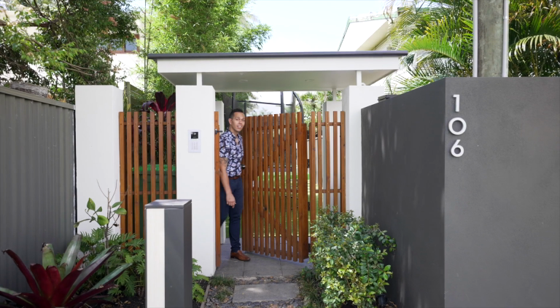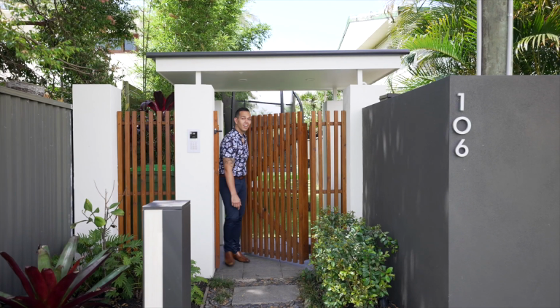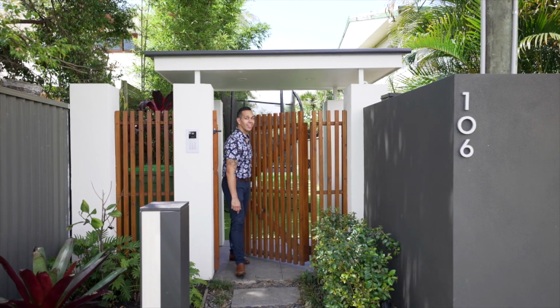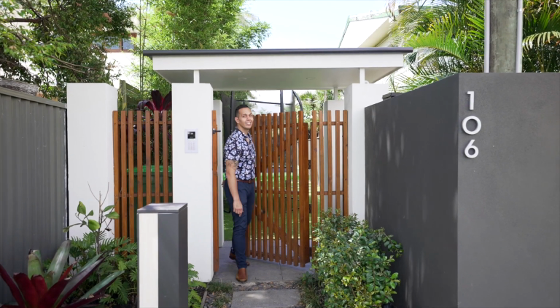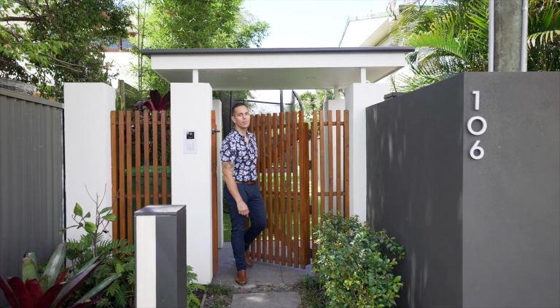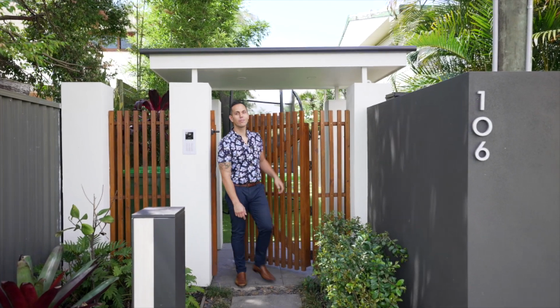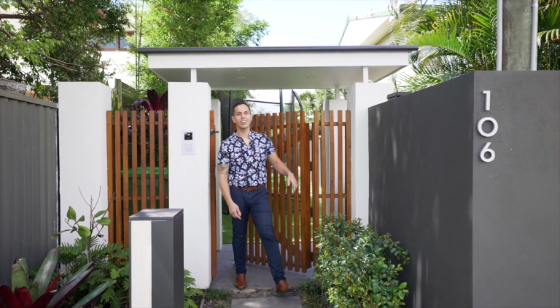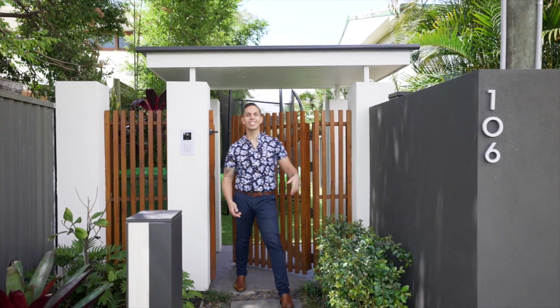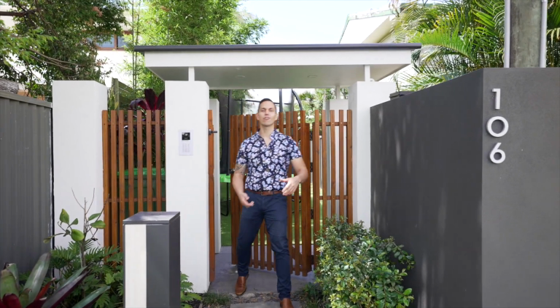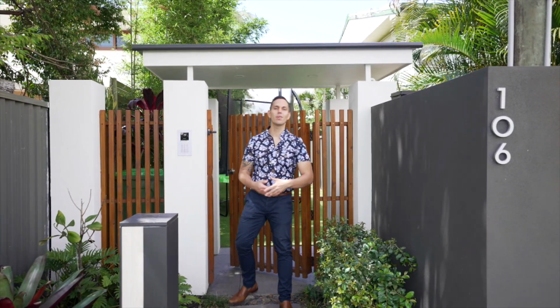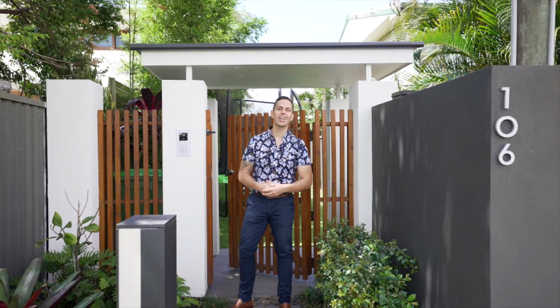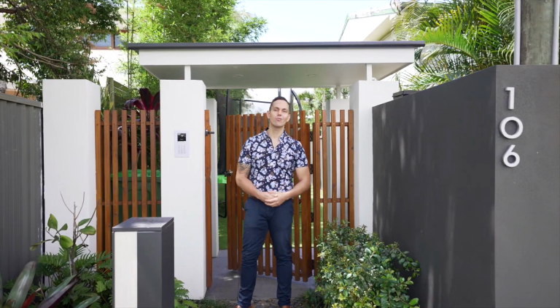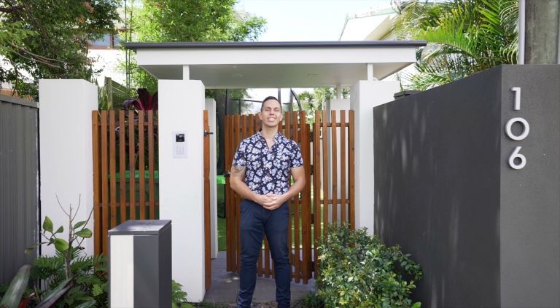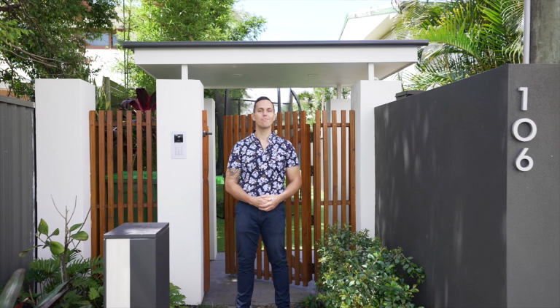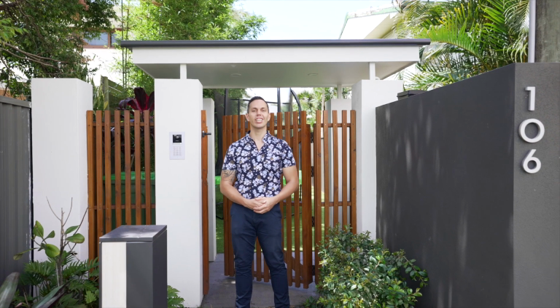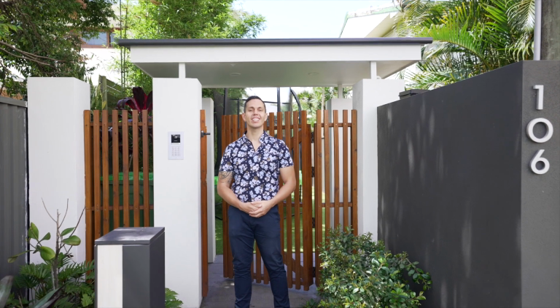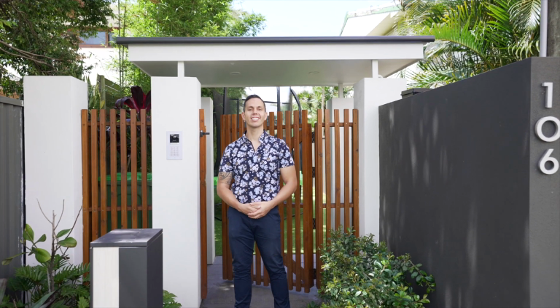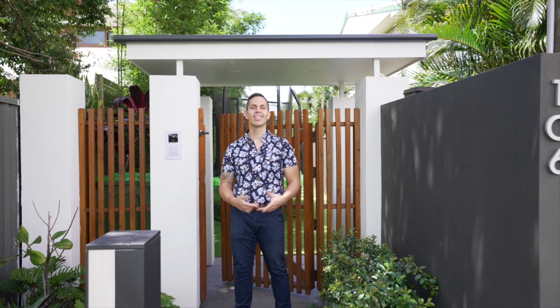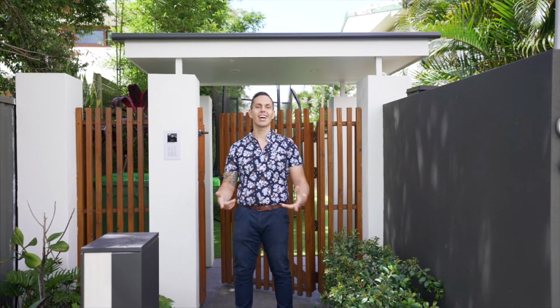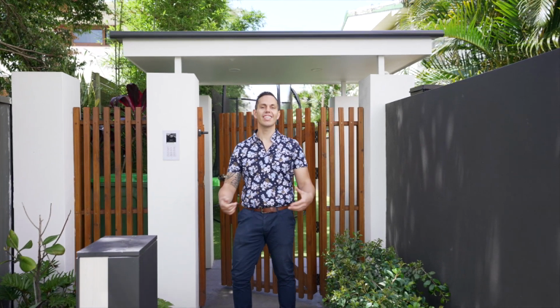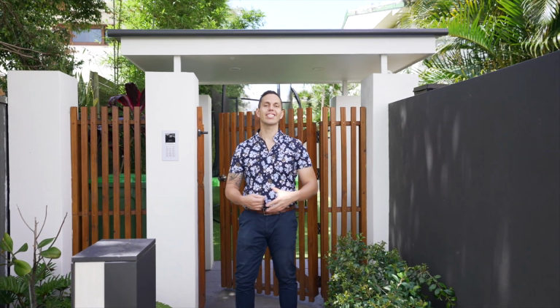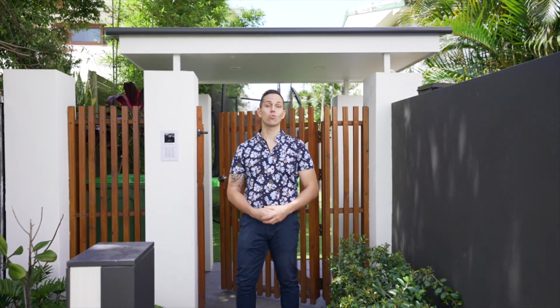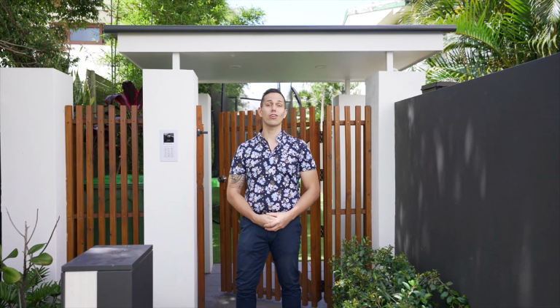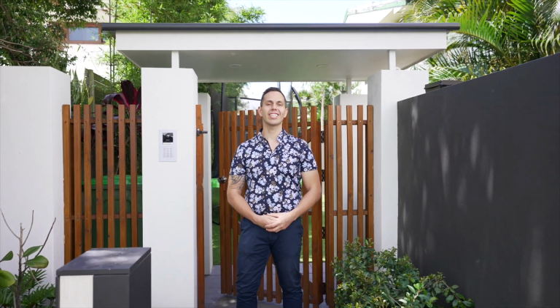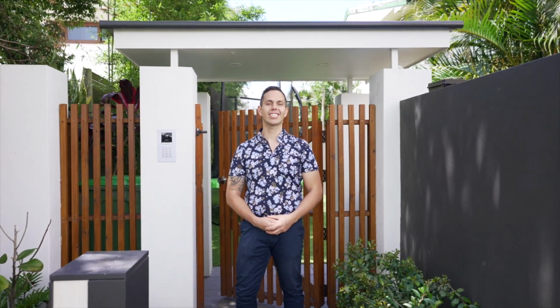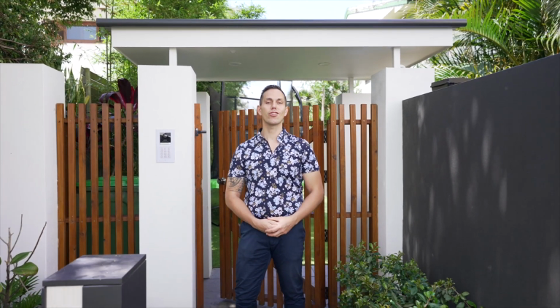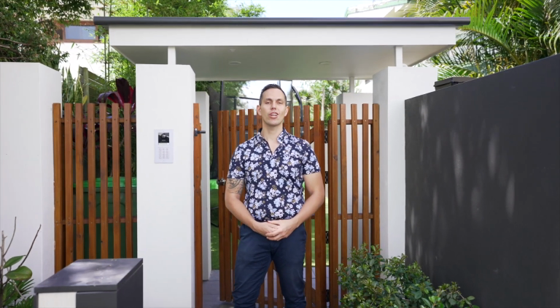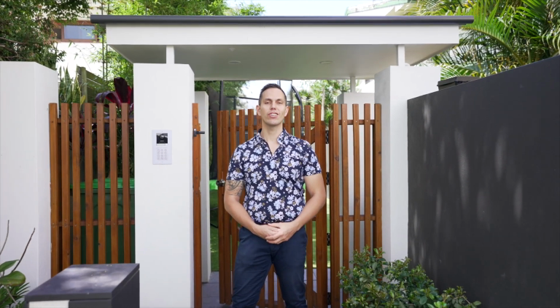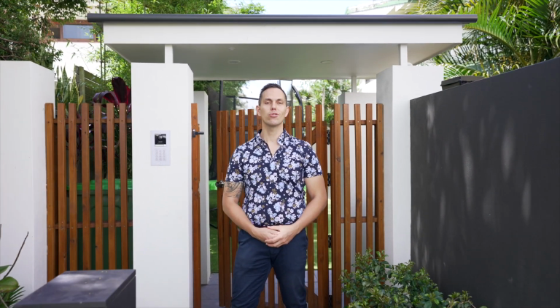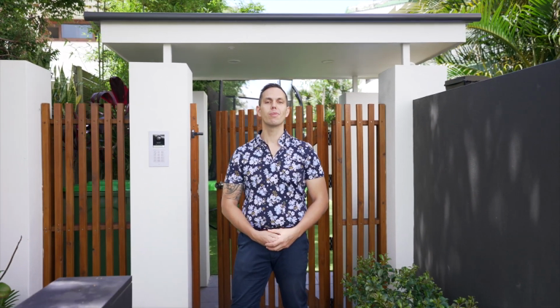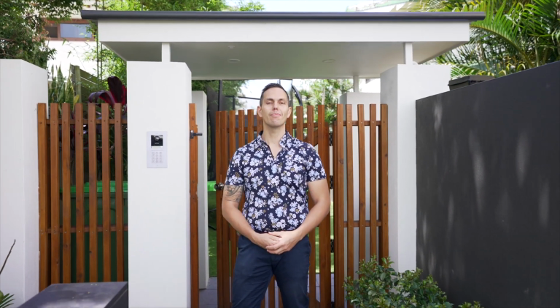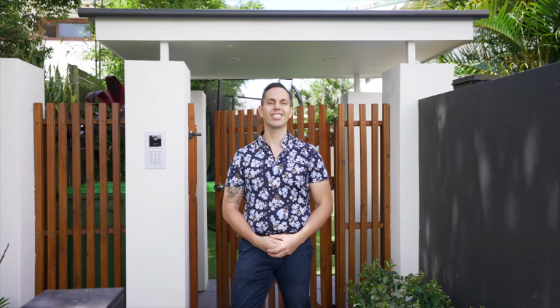Hi, my name is Freddie Teal from PRD Real Estate Burley Heads, and this is 106 3rd Avenue, Palm Beach.